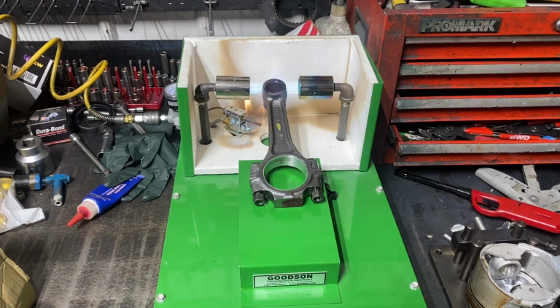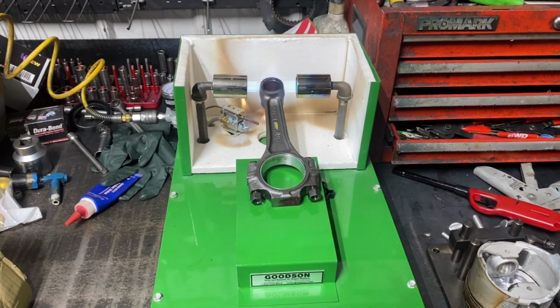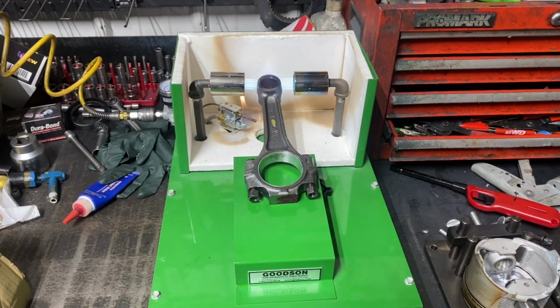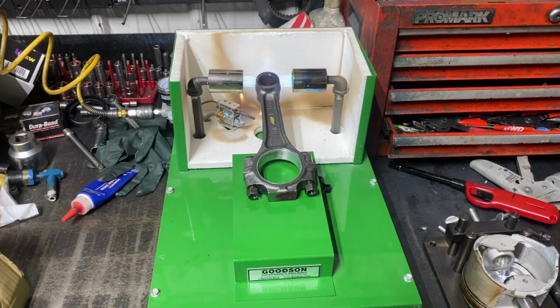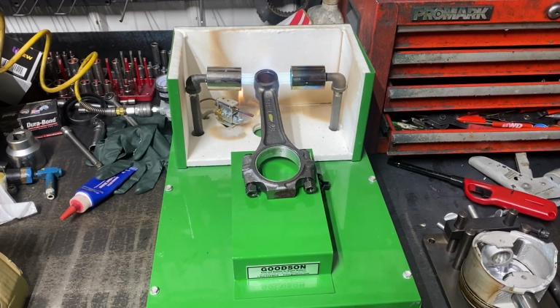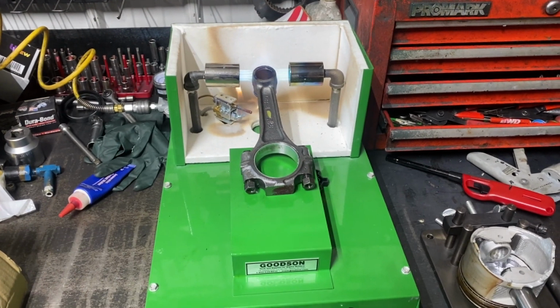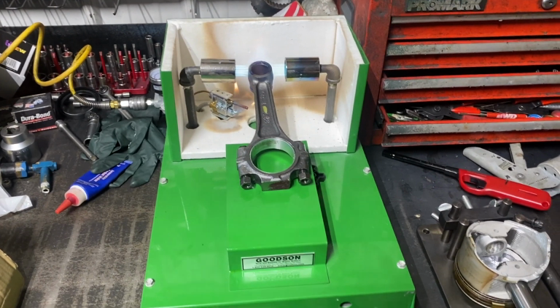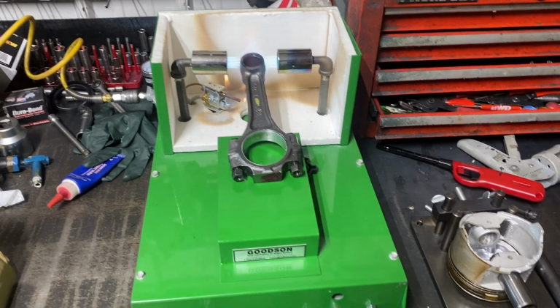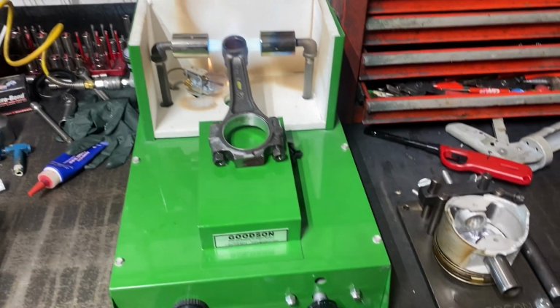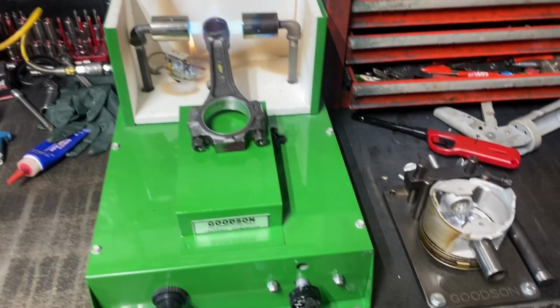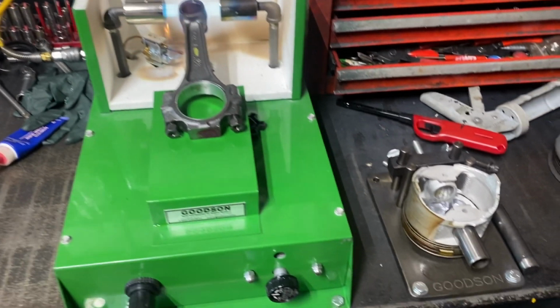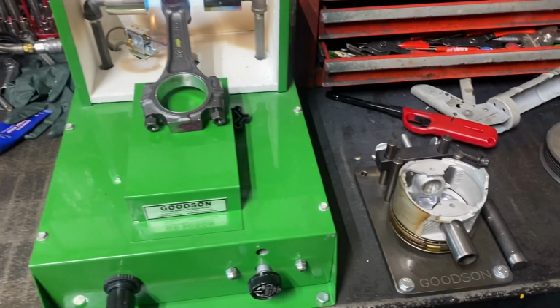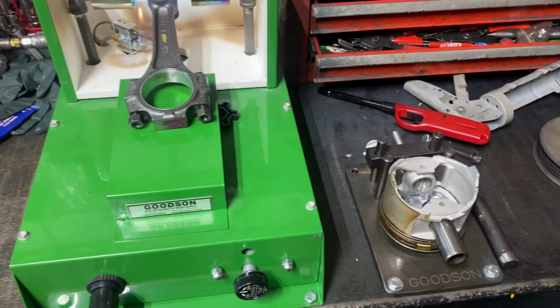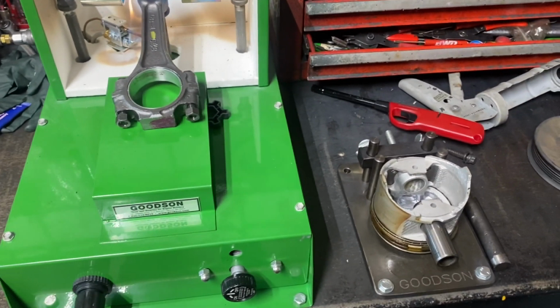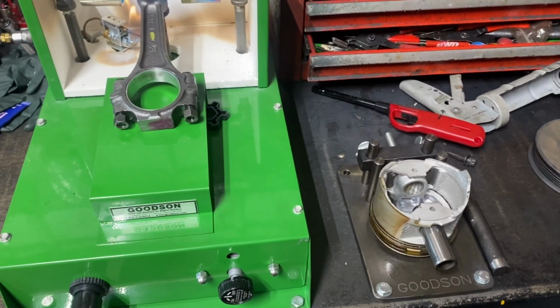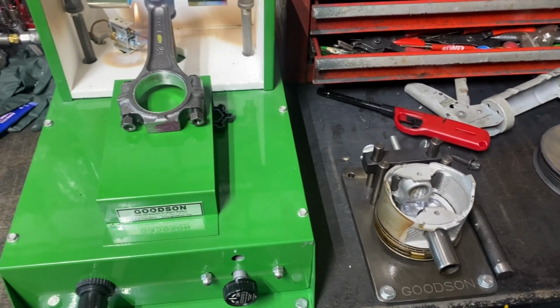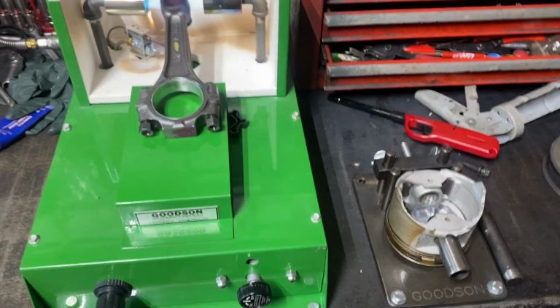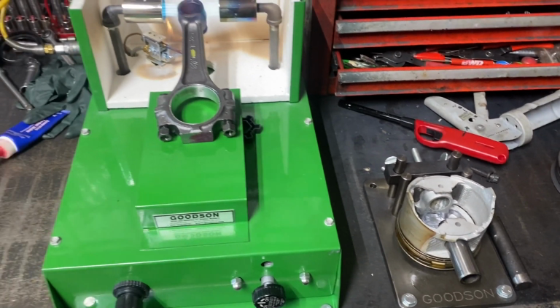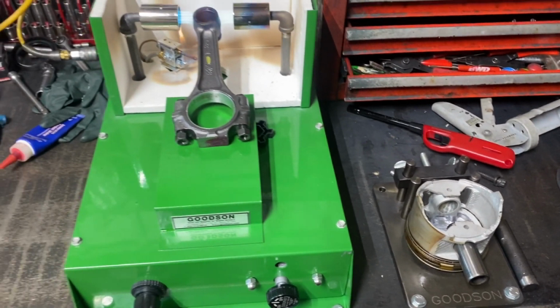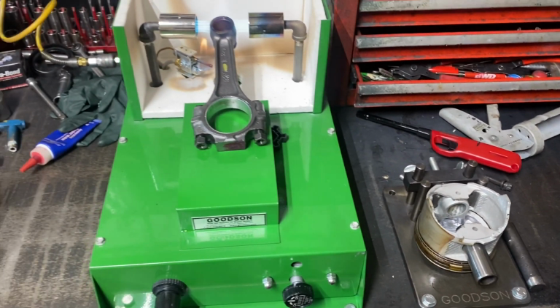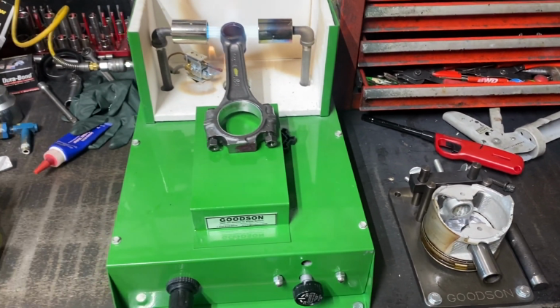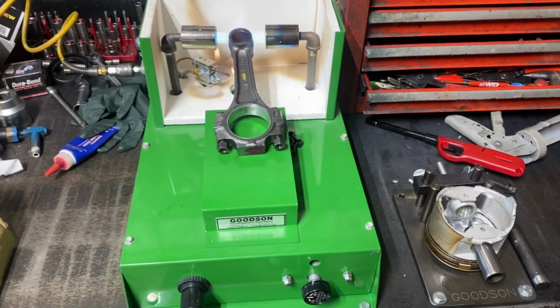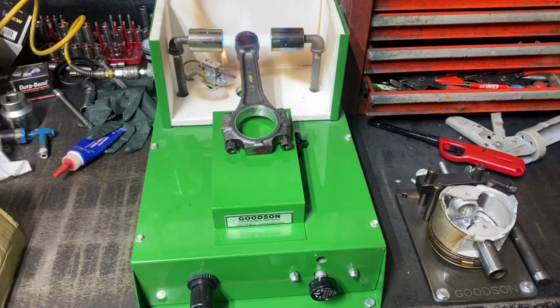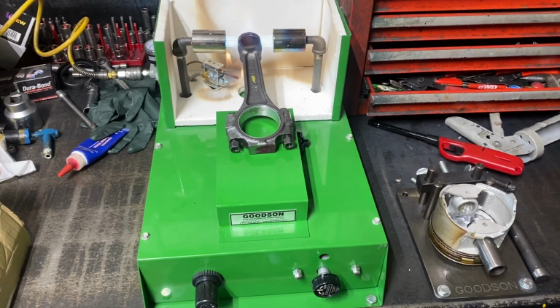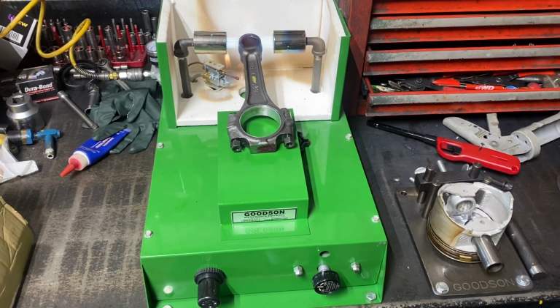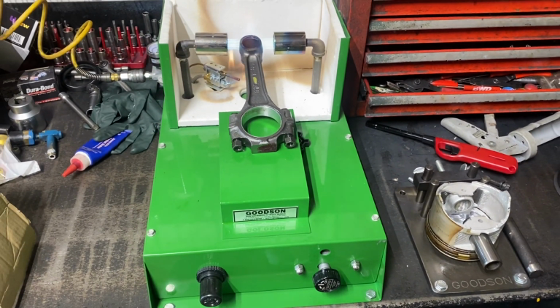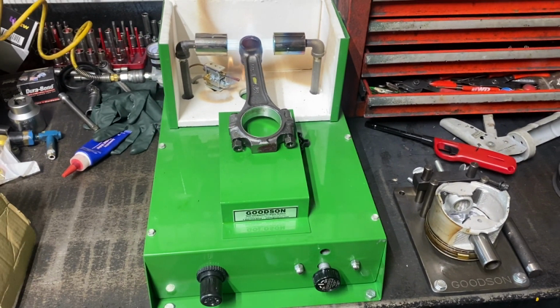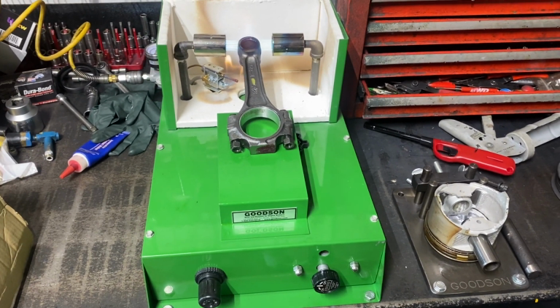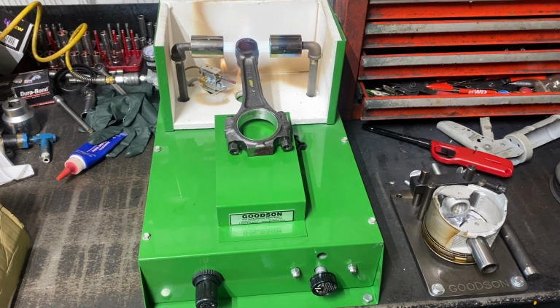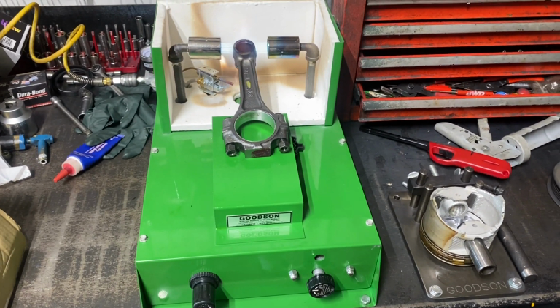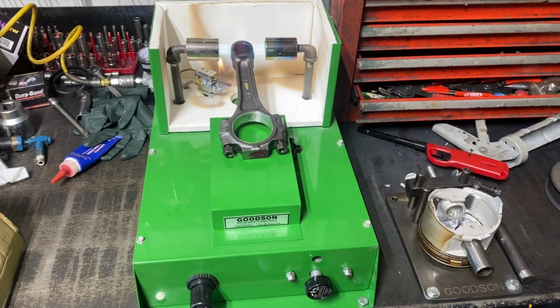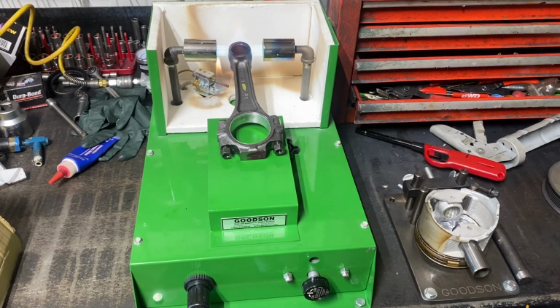I'm heating up the rods to fit the pistons in the 318. We're switching rotations on.